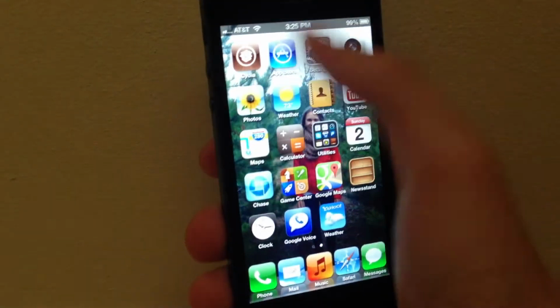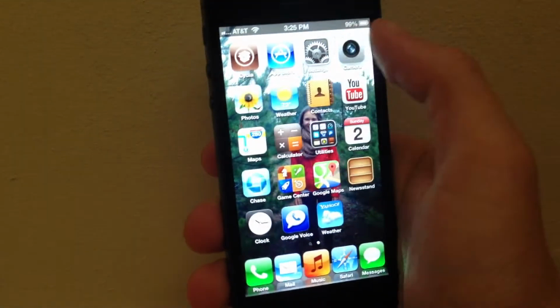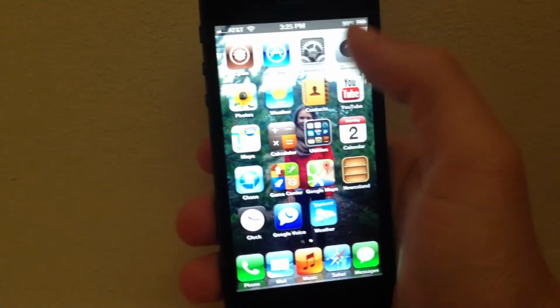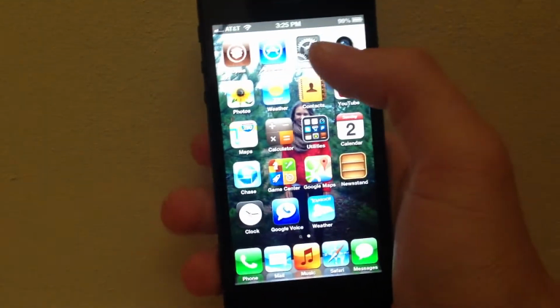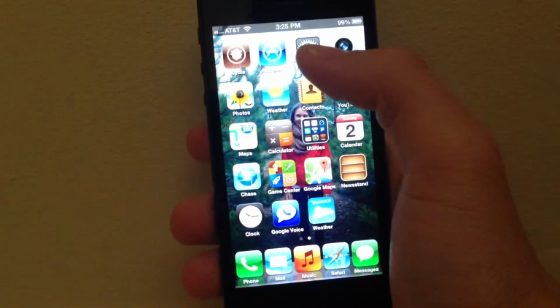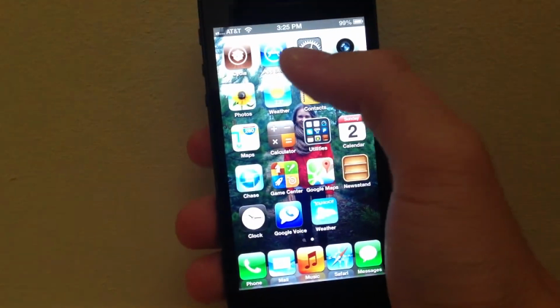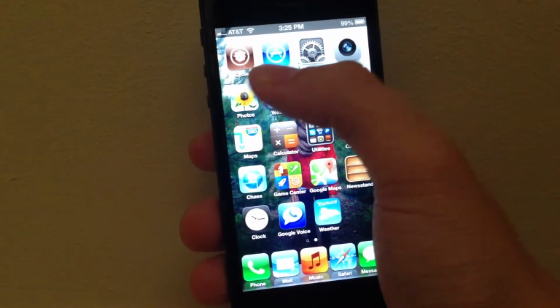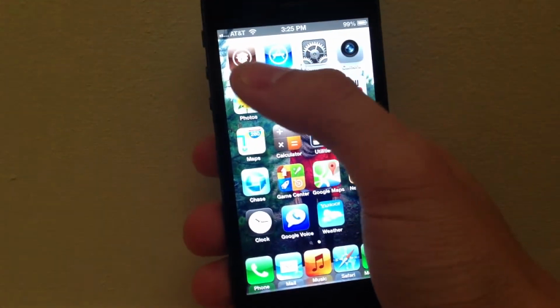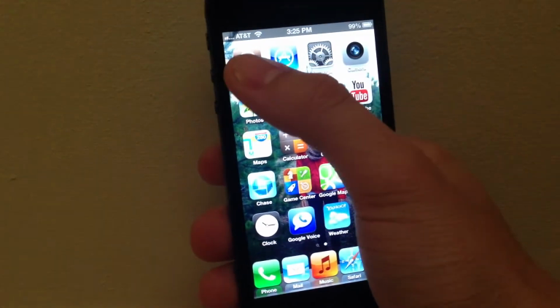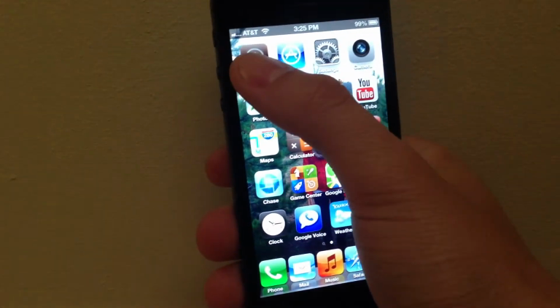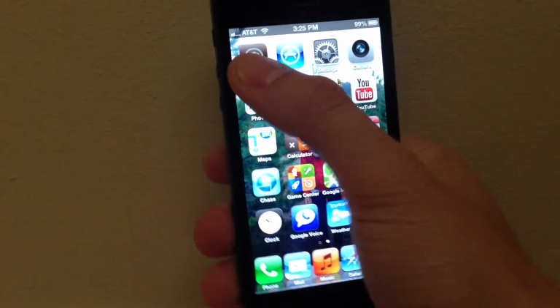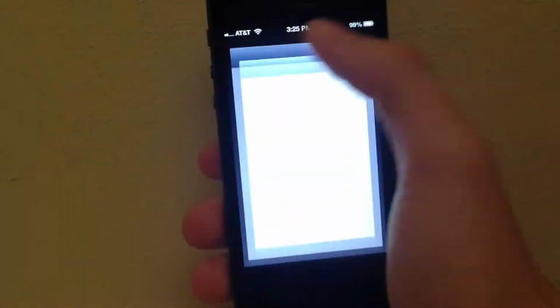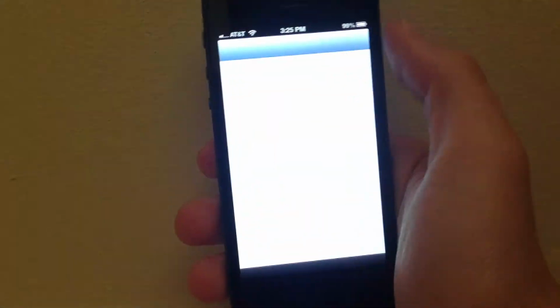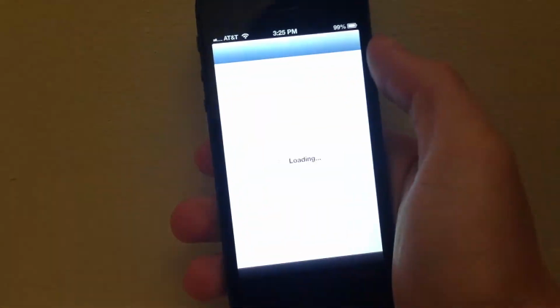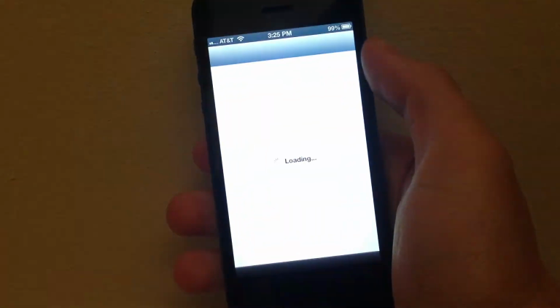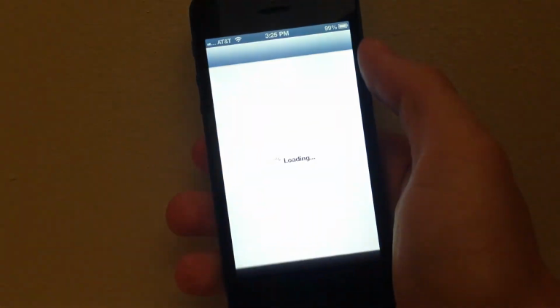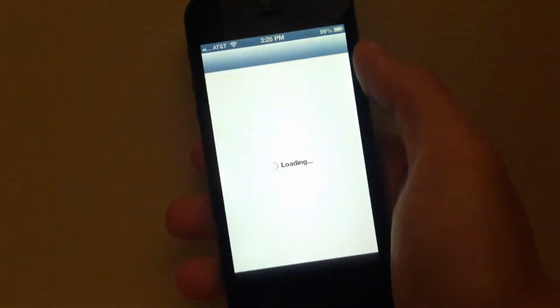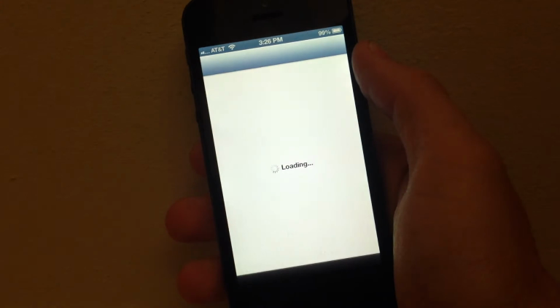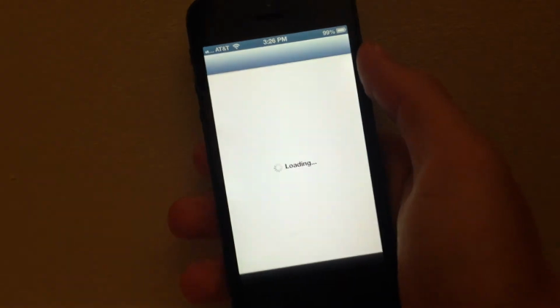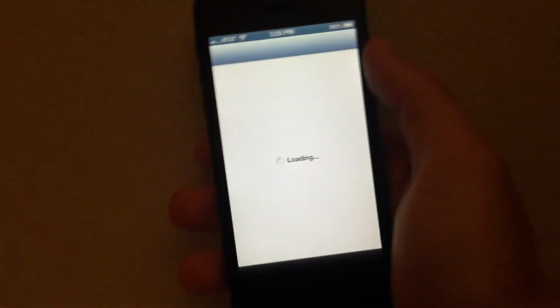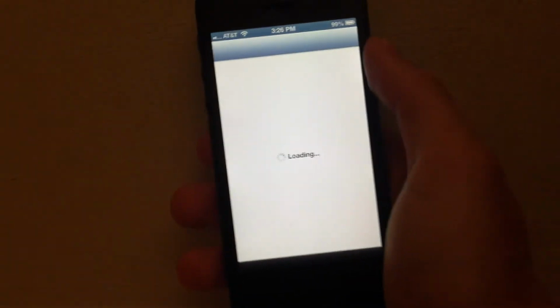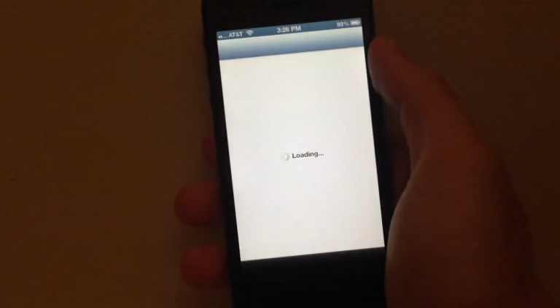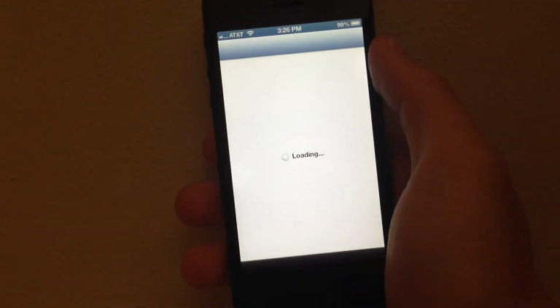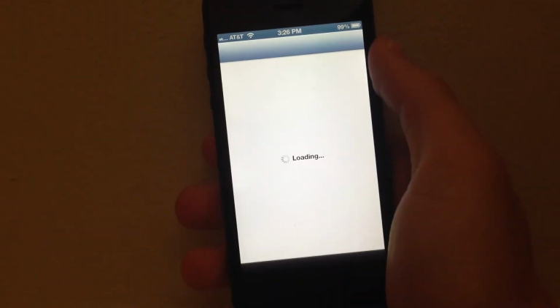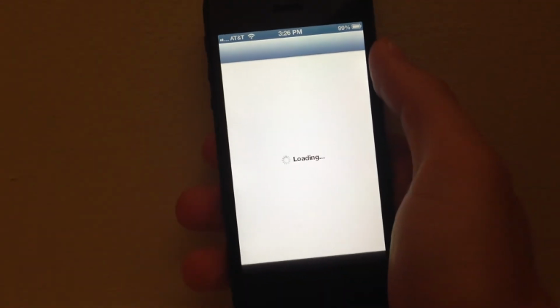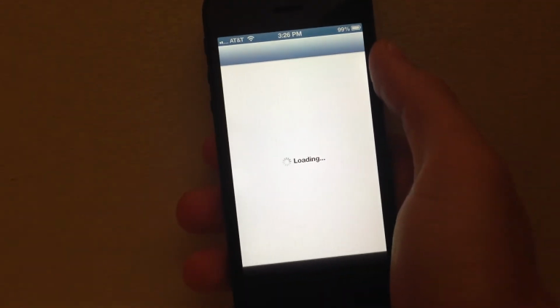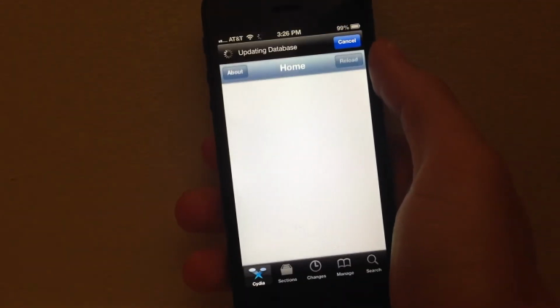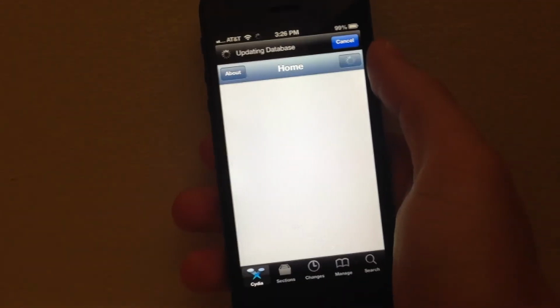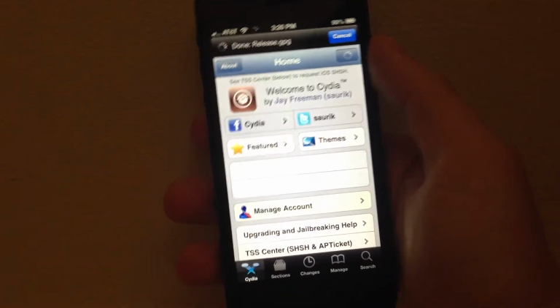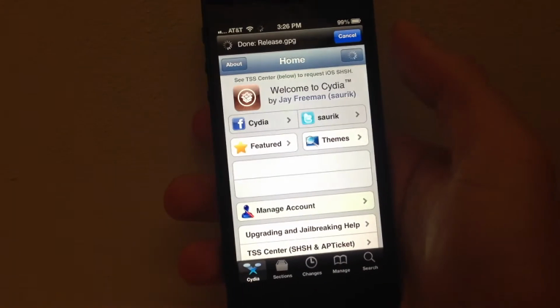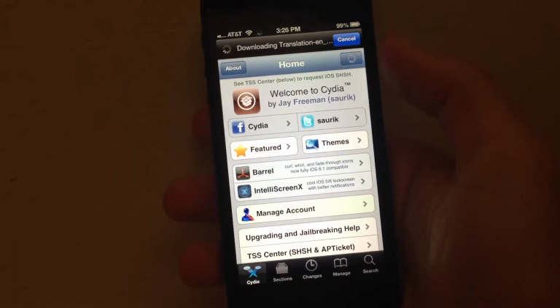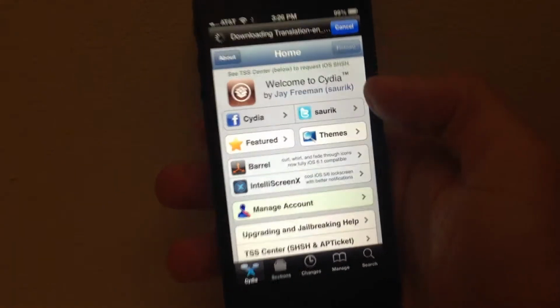So it's called Fake Clock Up, and it's on Cydia — you do have to add a Cydia tweak.